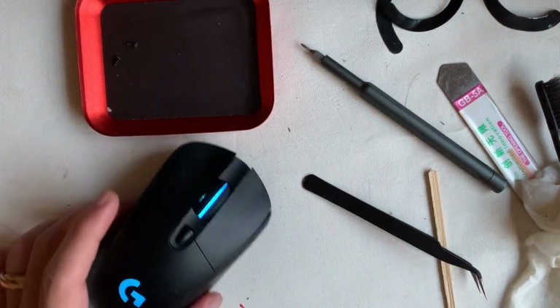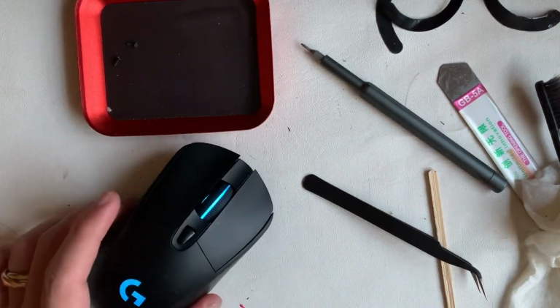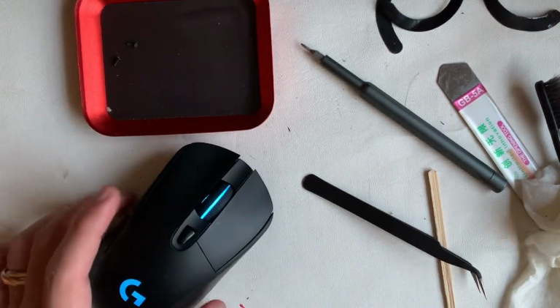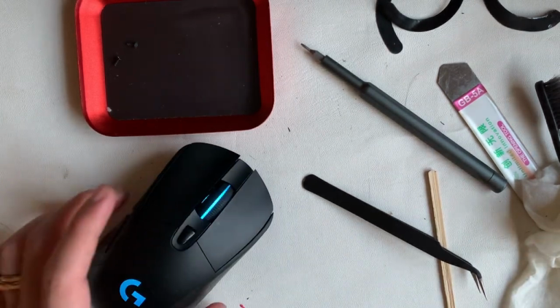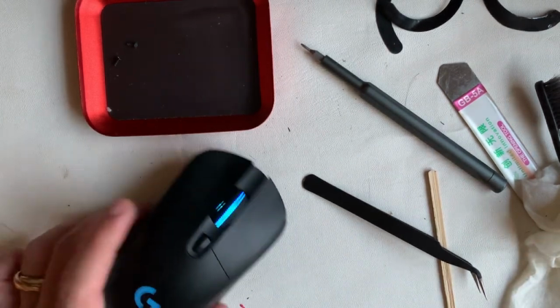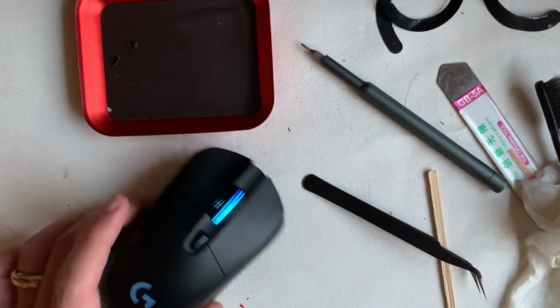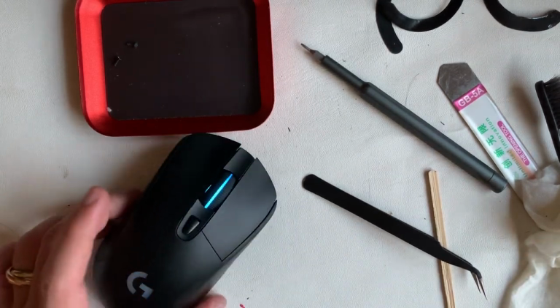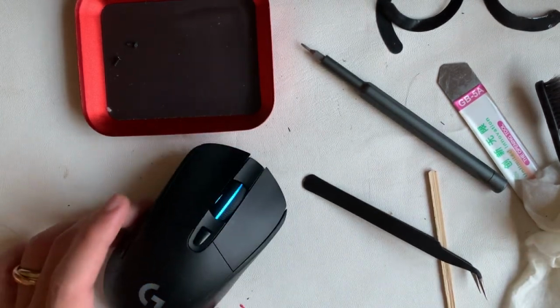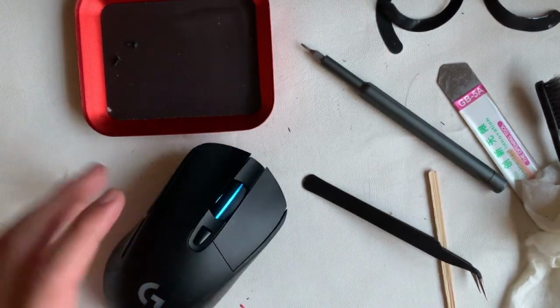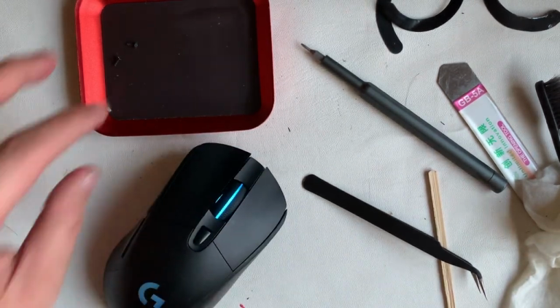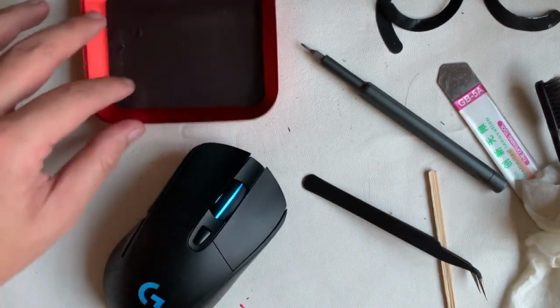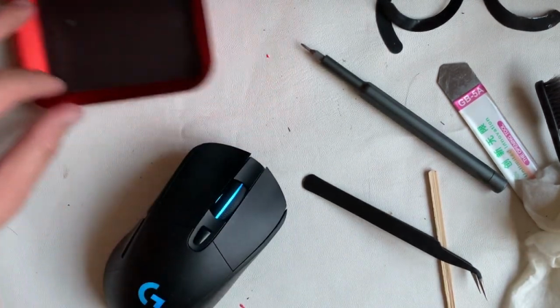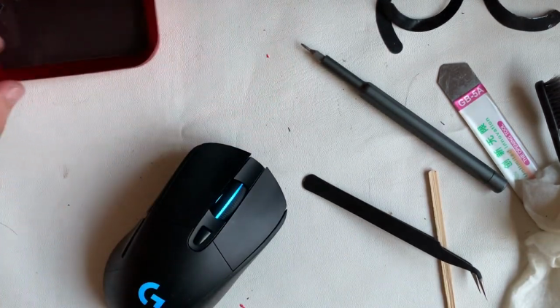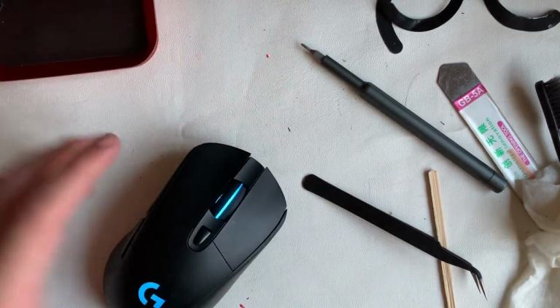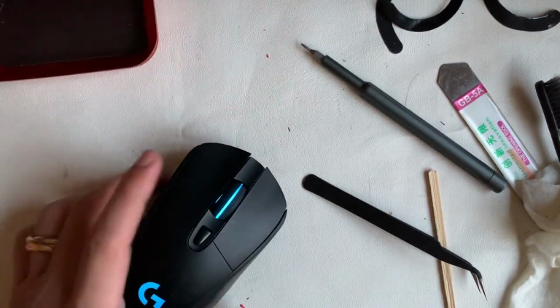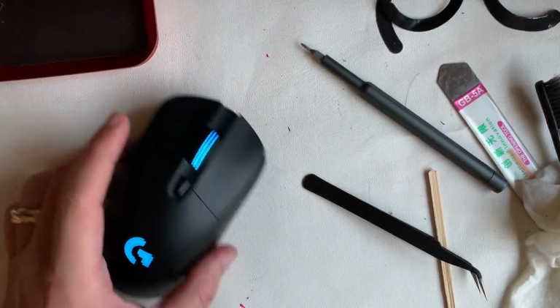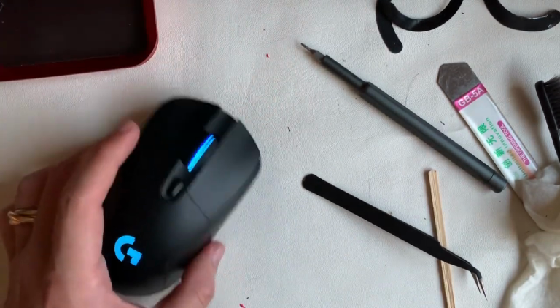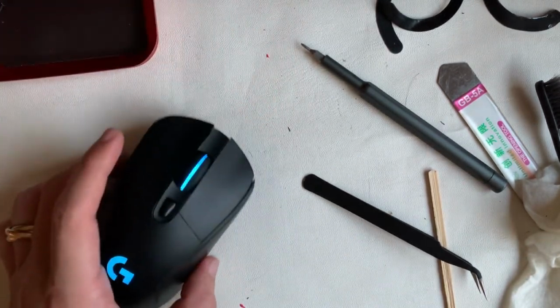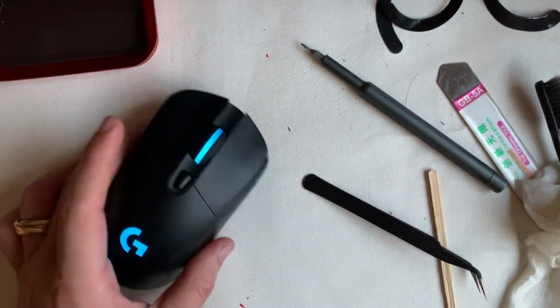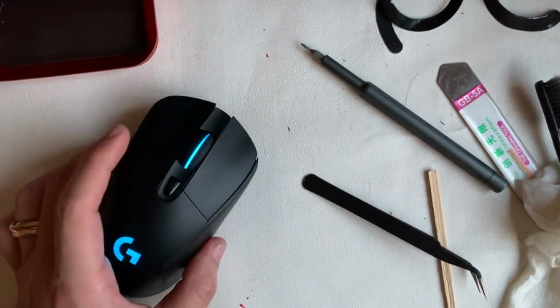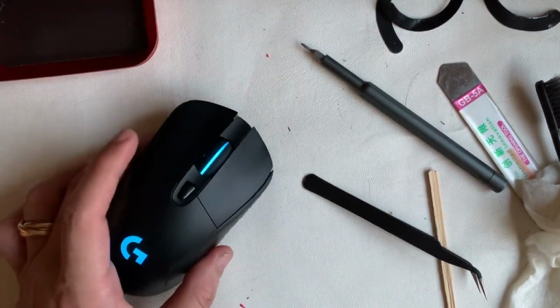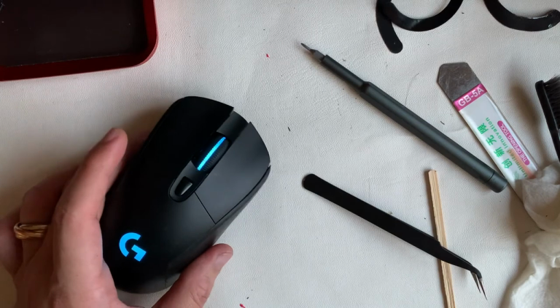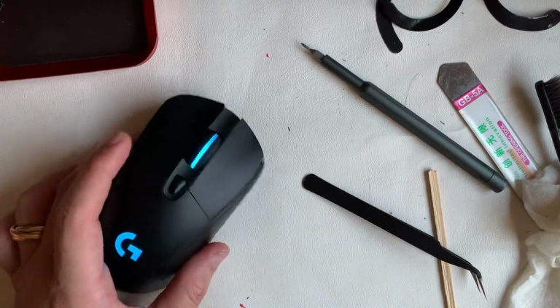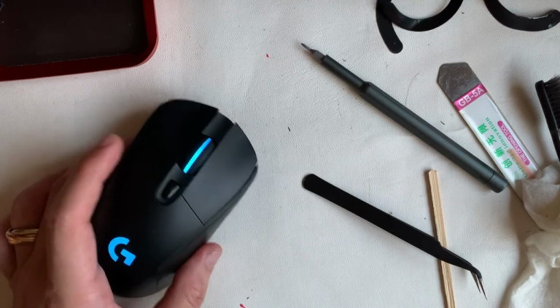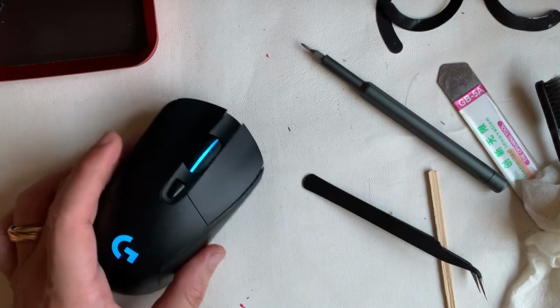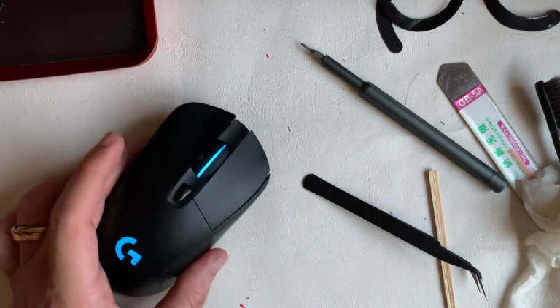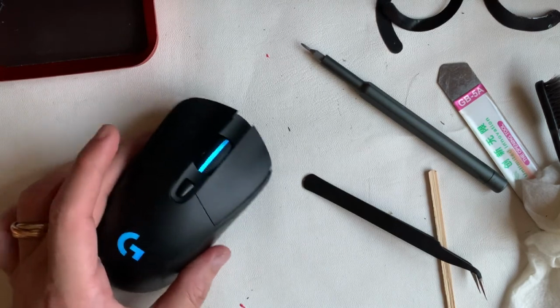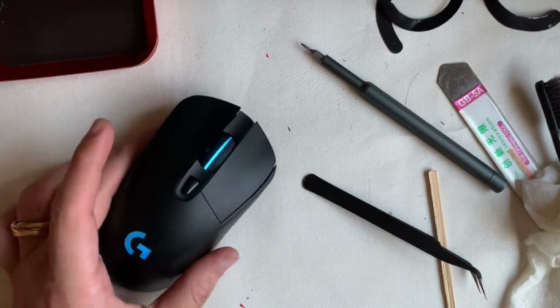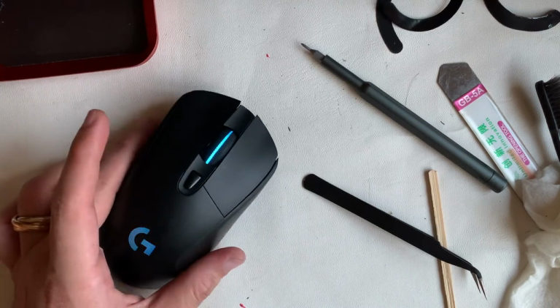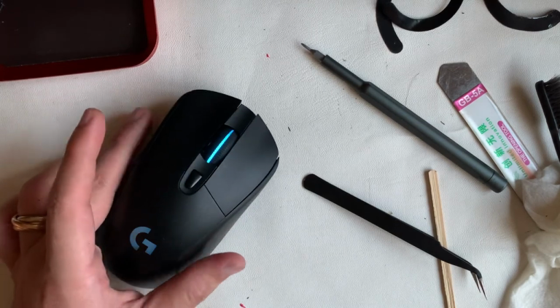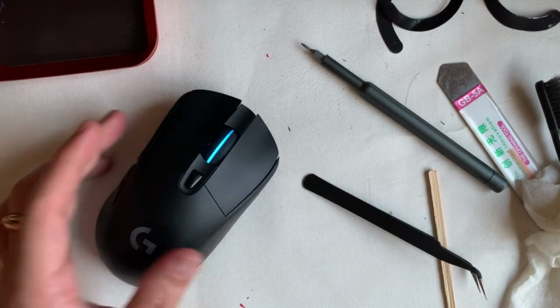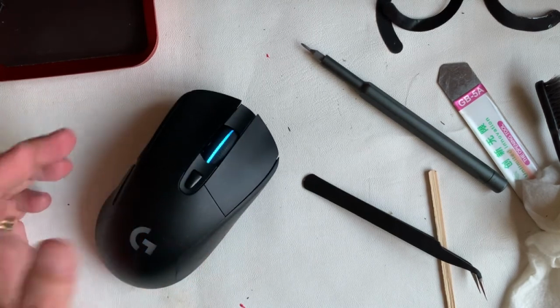And finally we have completed the teardown and clean of this Logitech G403 Prodigy wireless mouse. Signing off — this is Restore Reverb Works, till the next one.